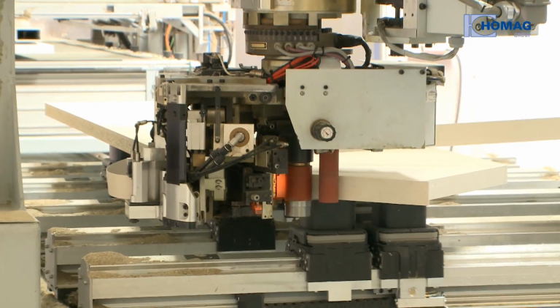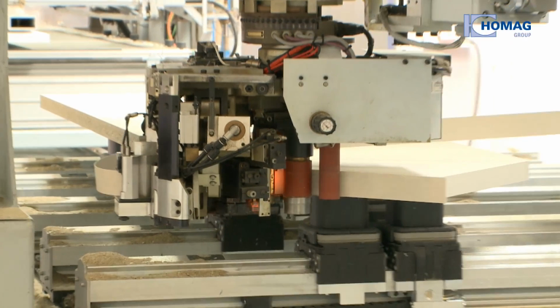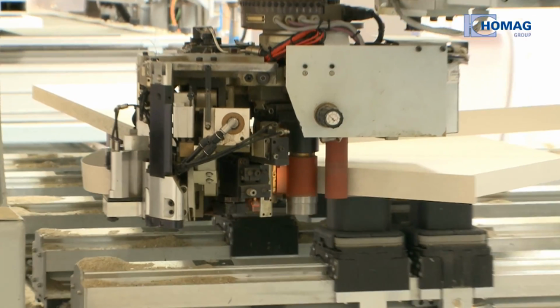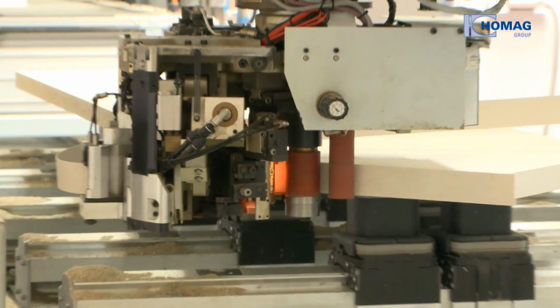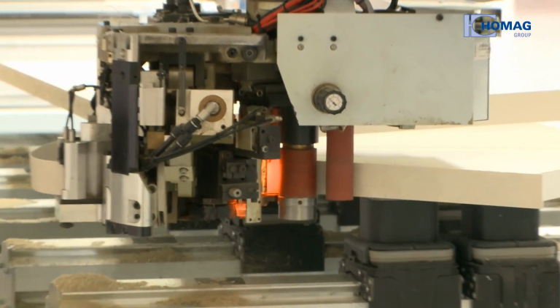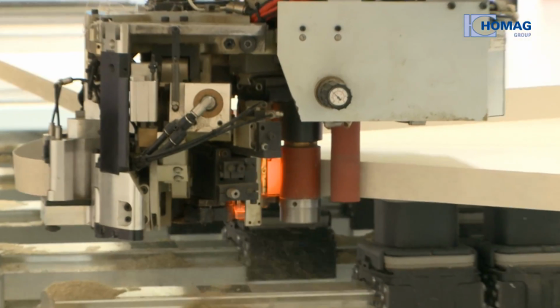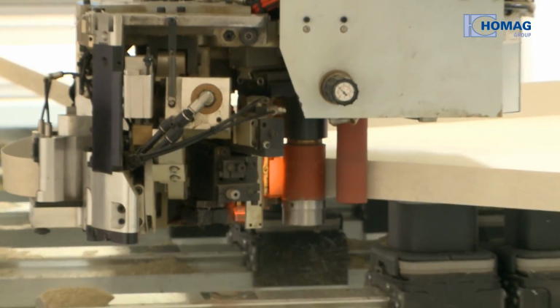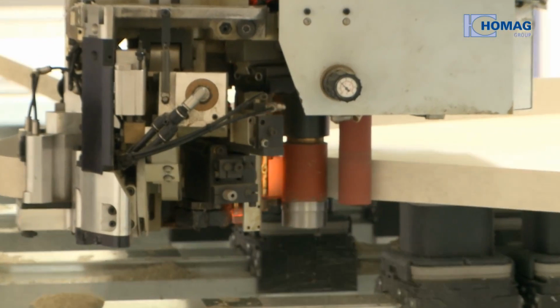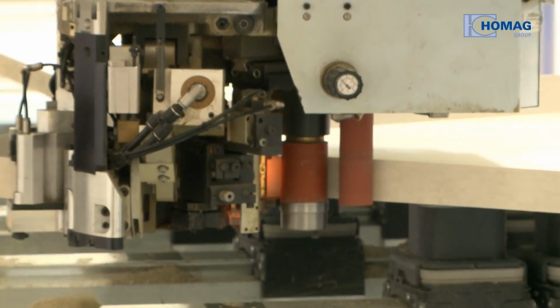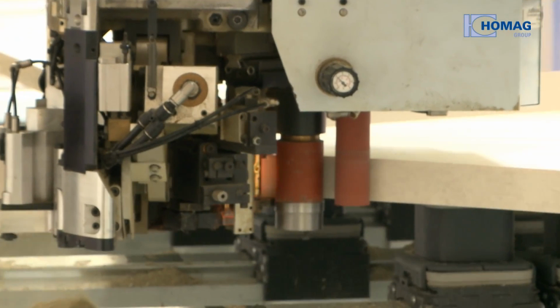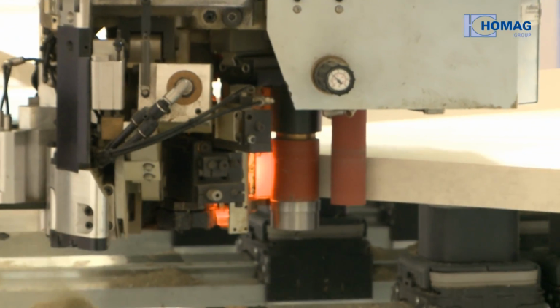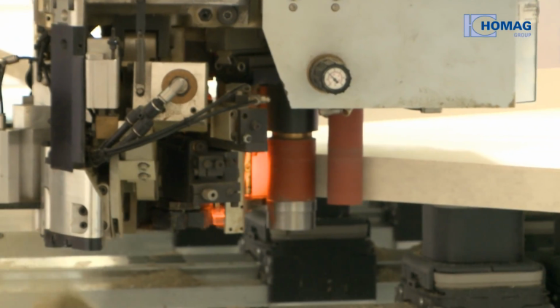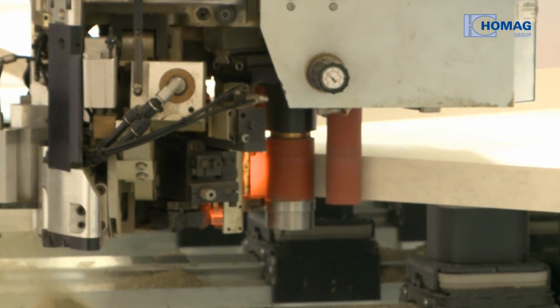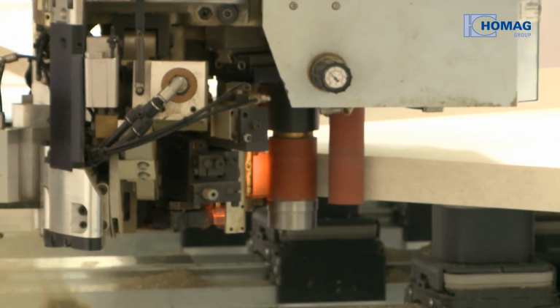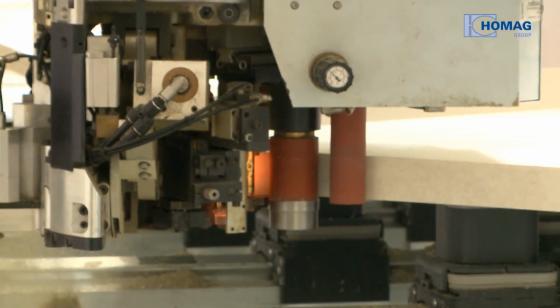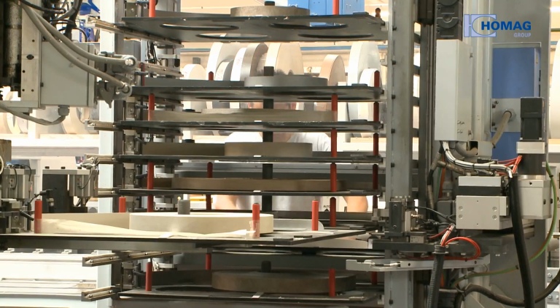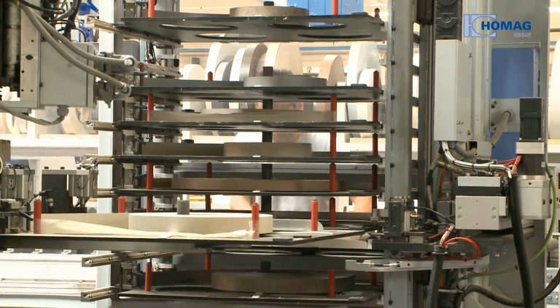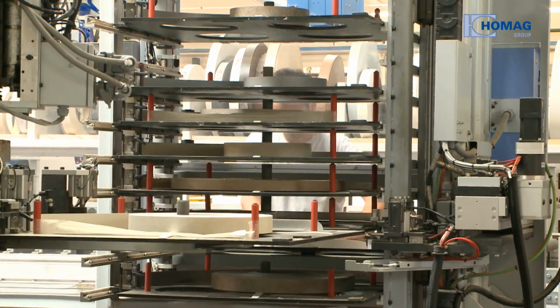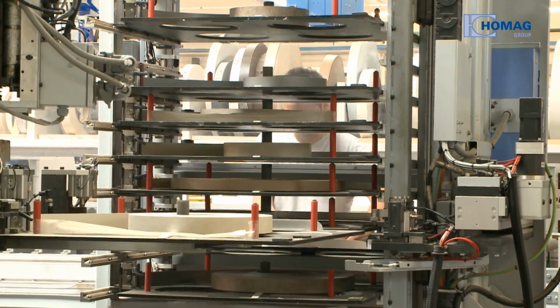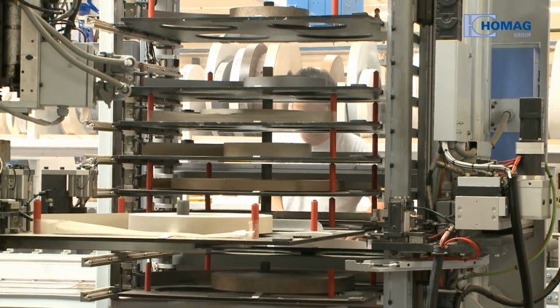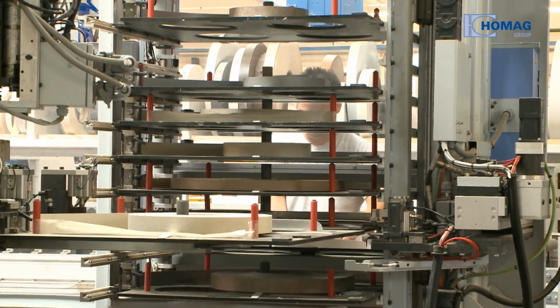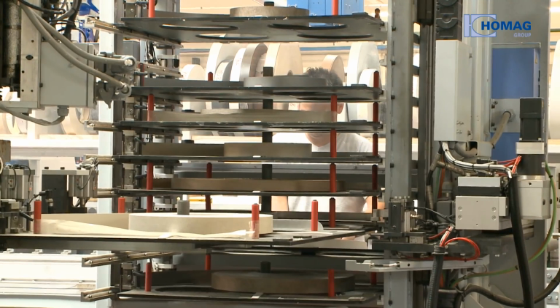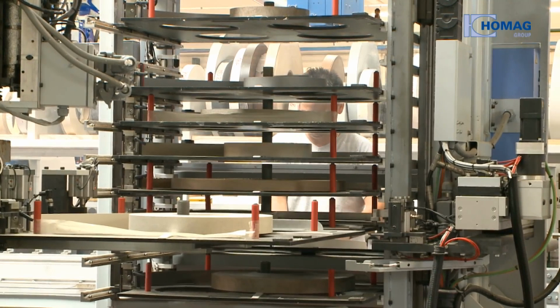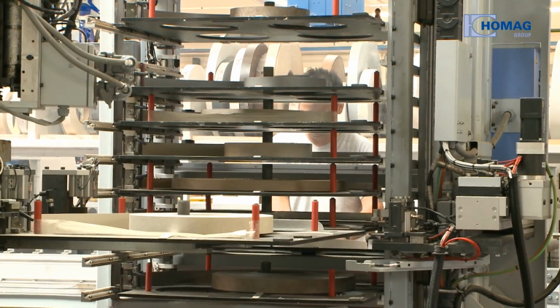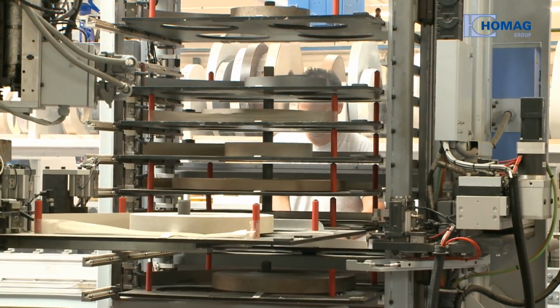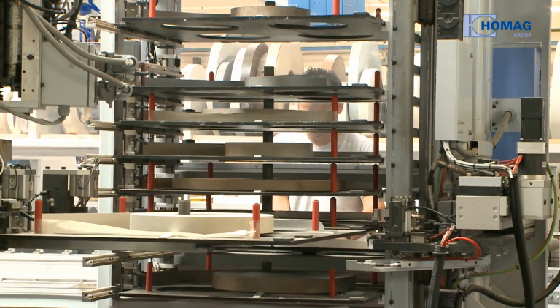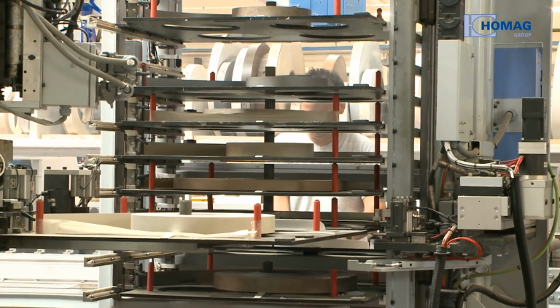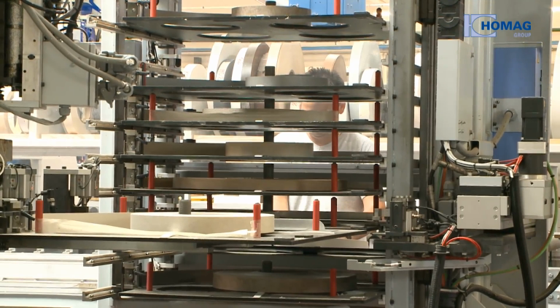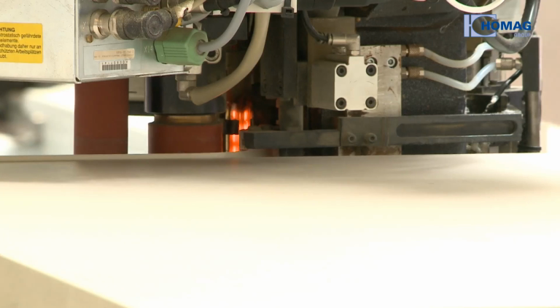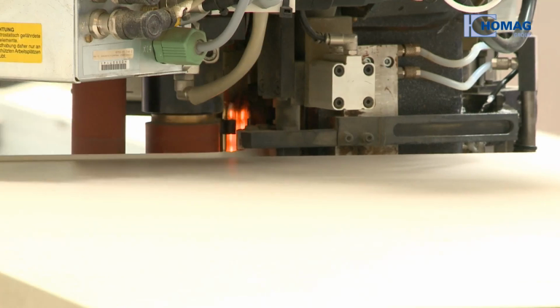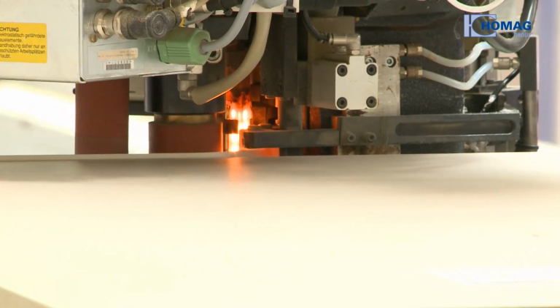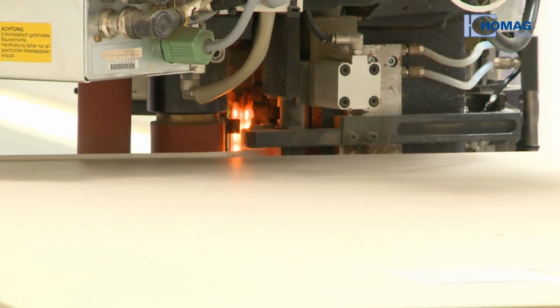Thanks to the gluing unit with an automatically feeding store in nine places, it's possible to band flexibly.